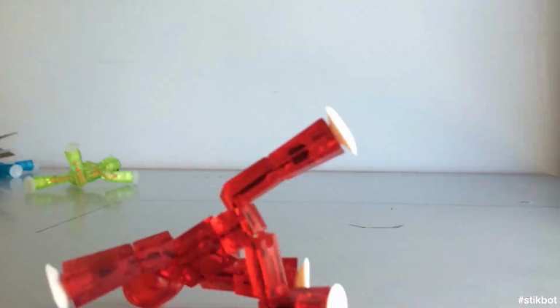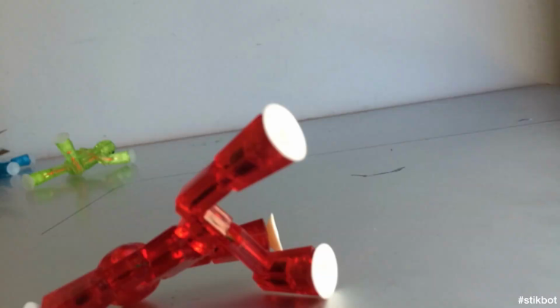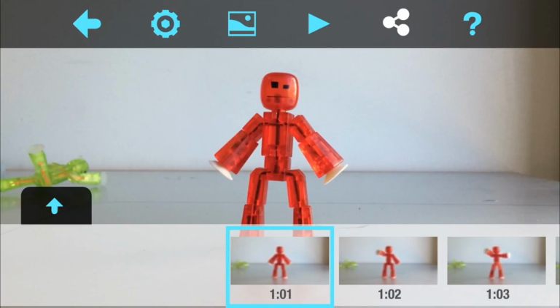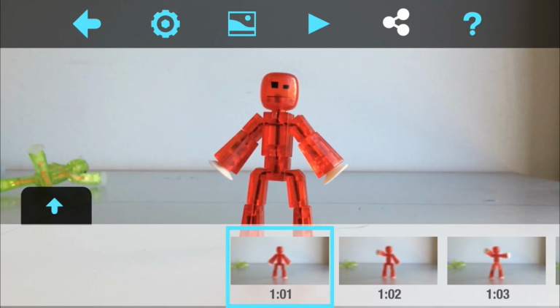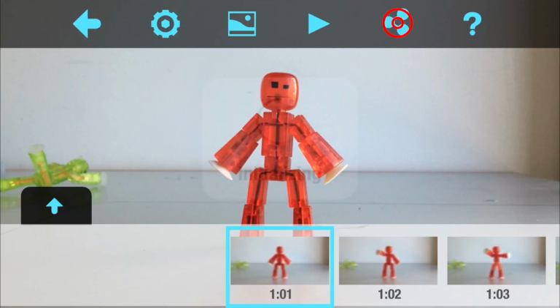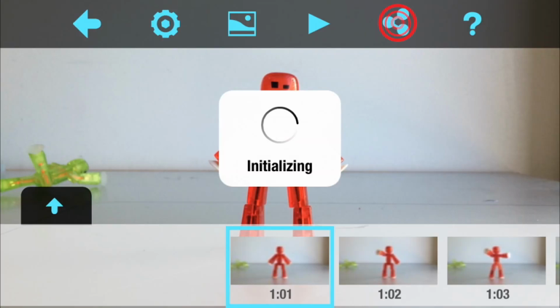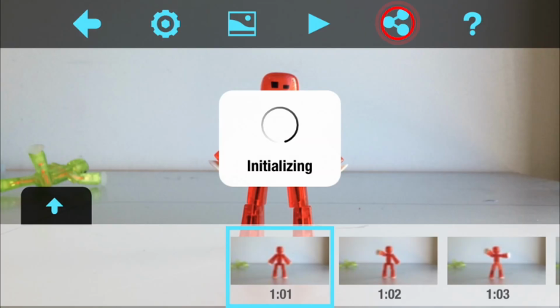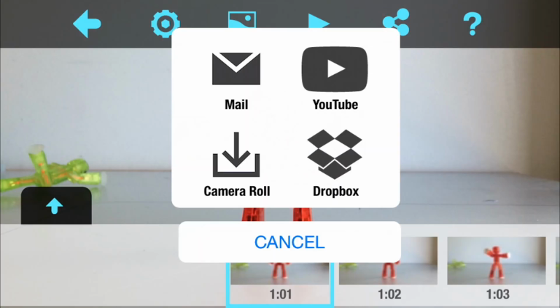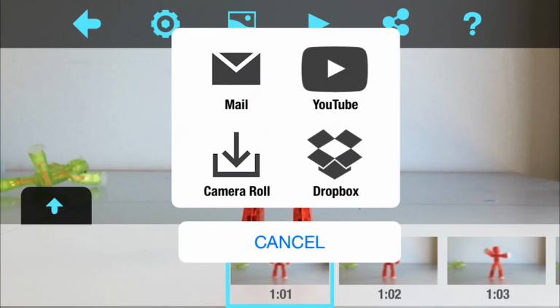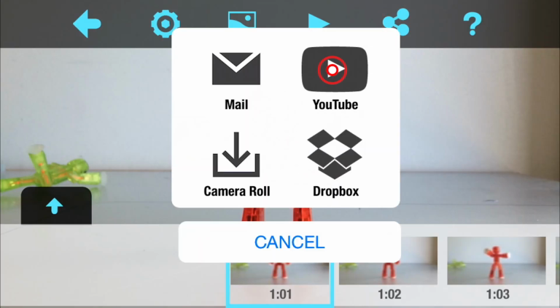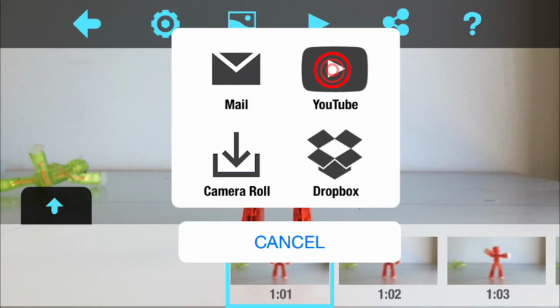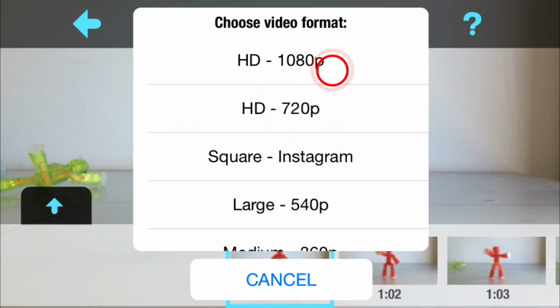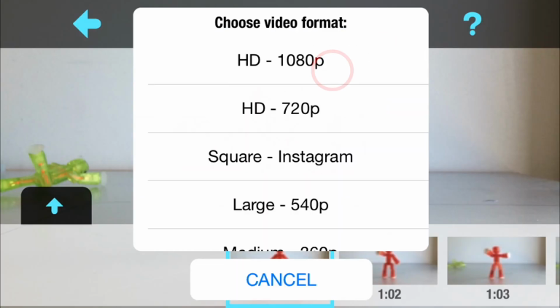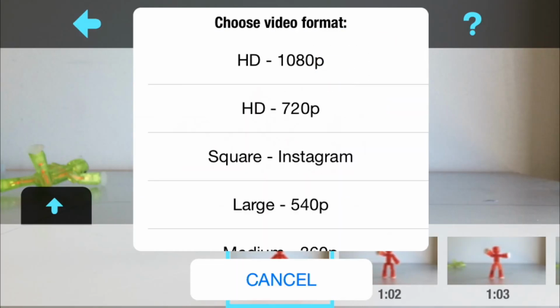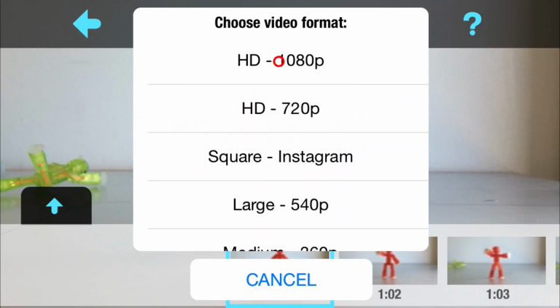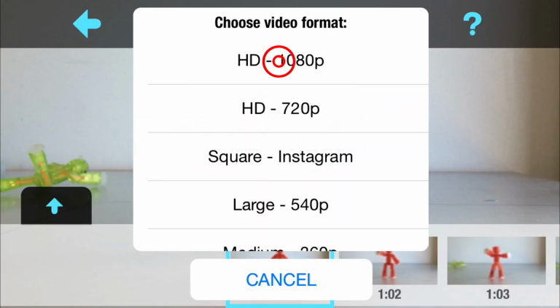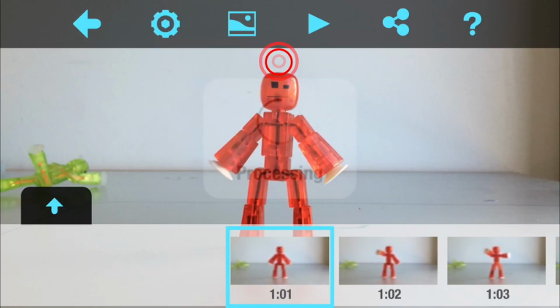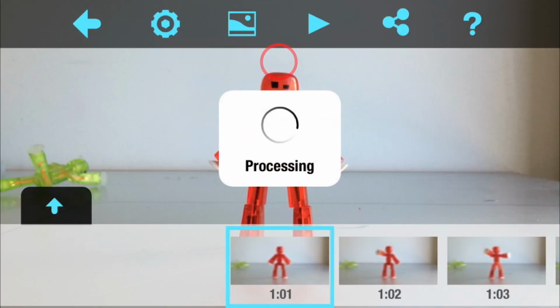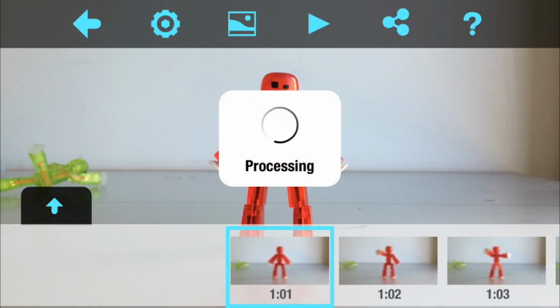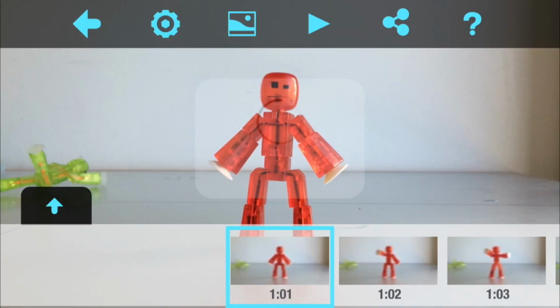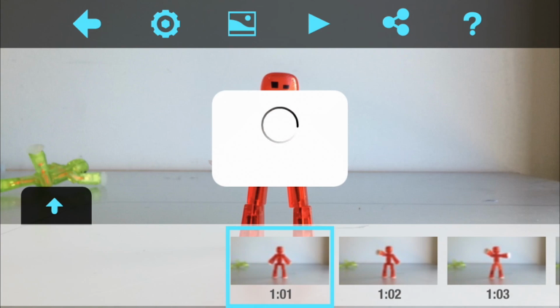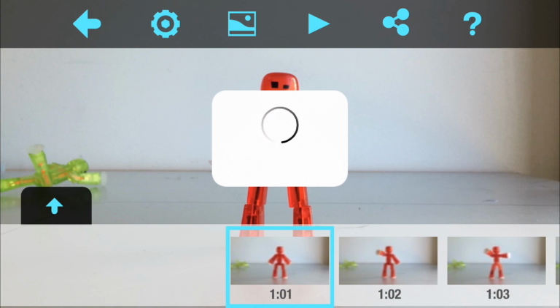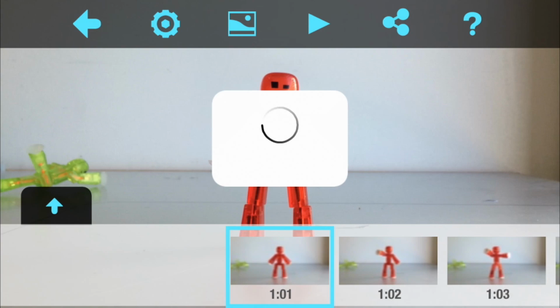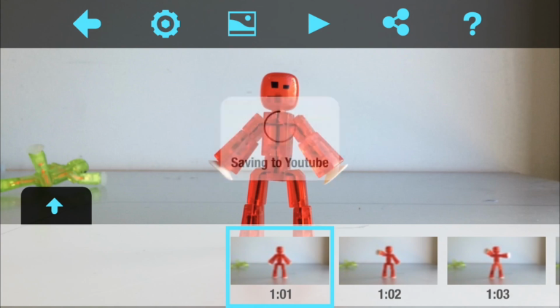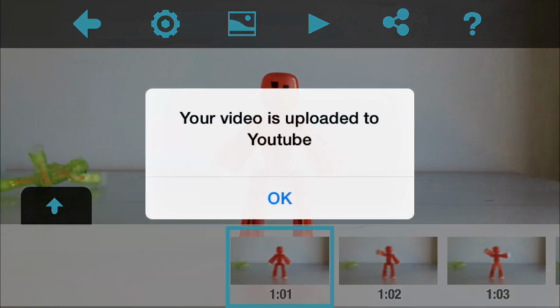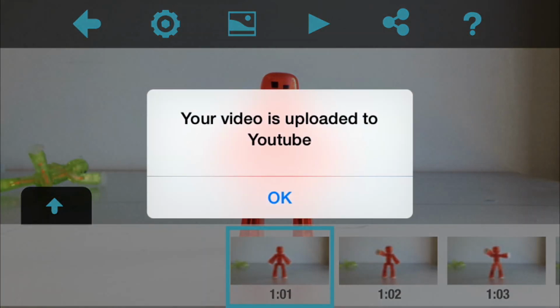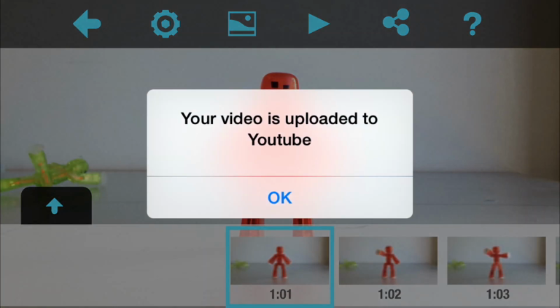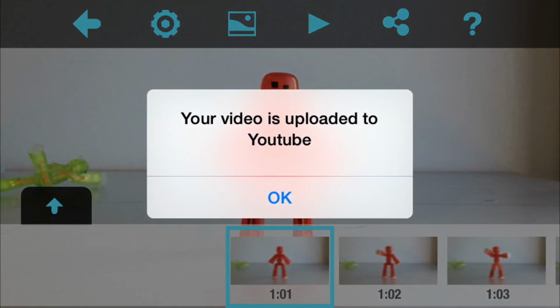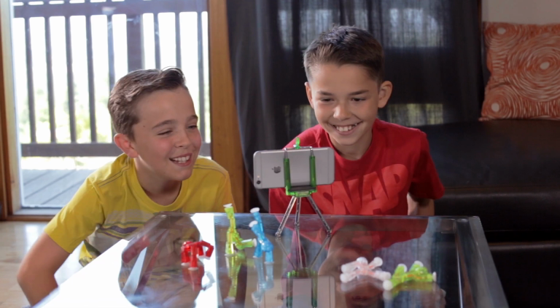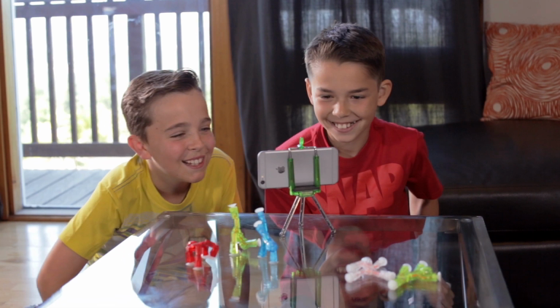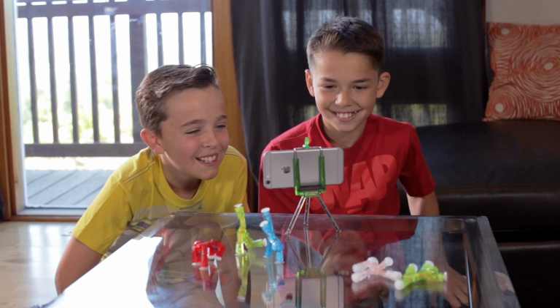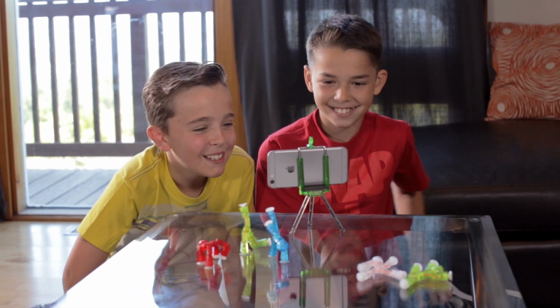When you're done, upload it to YouTube and share it on social media with hashtag stickbot, and see what everyone else has made.